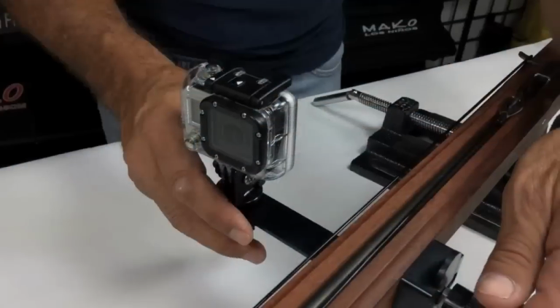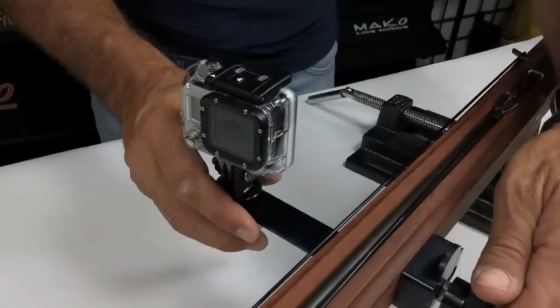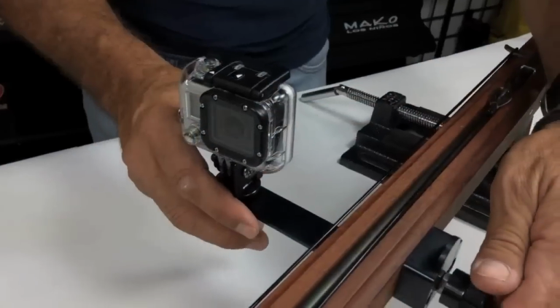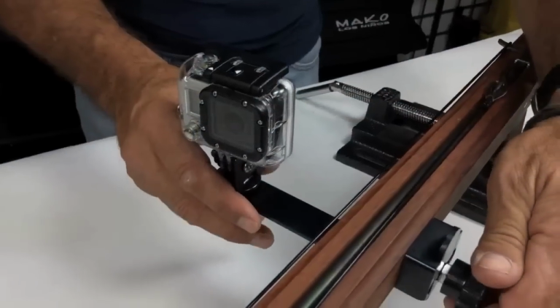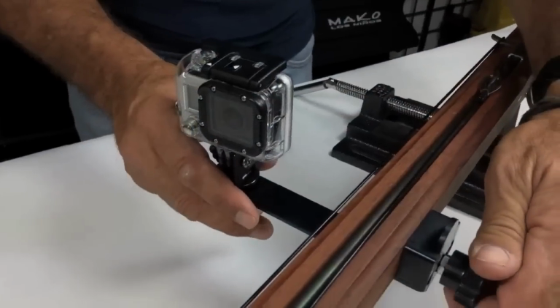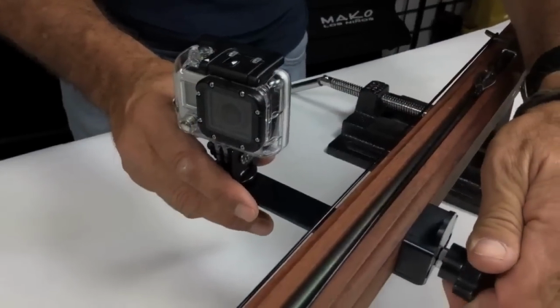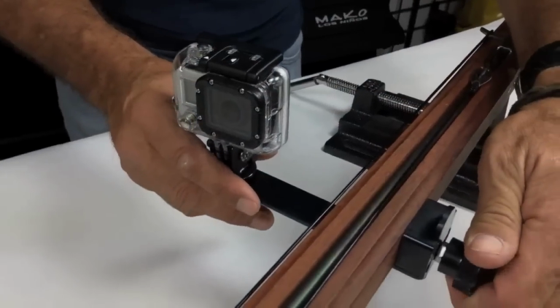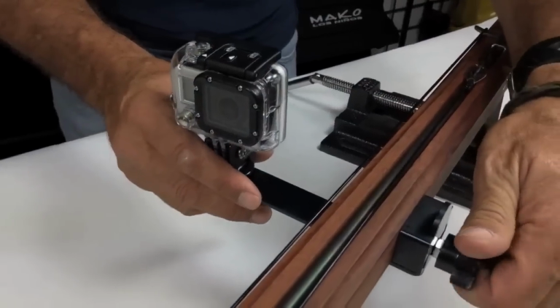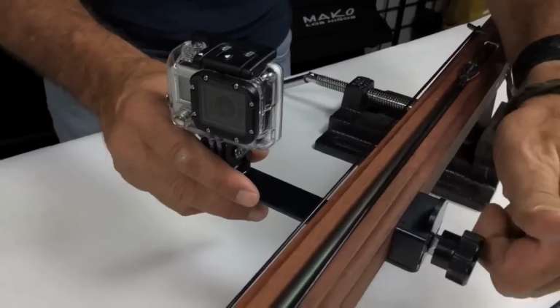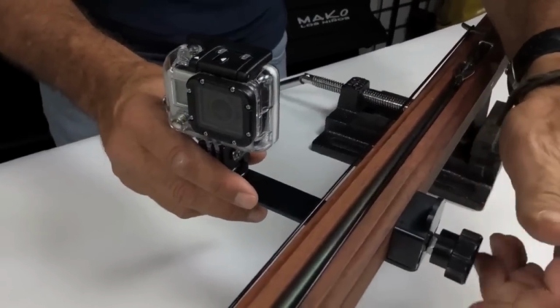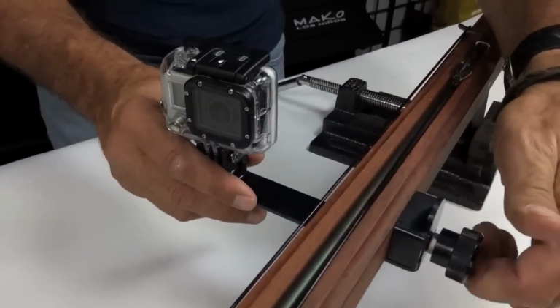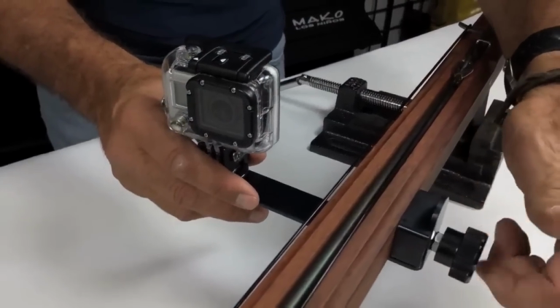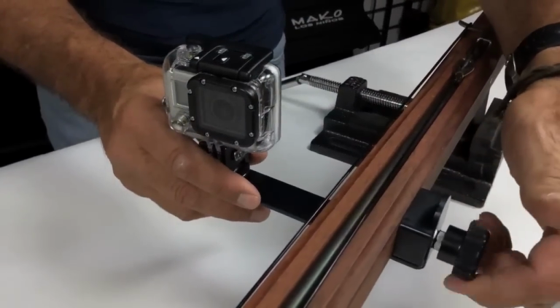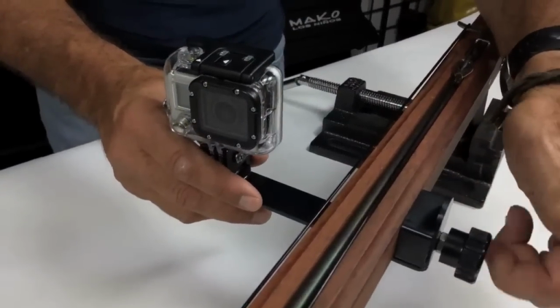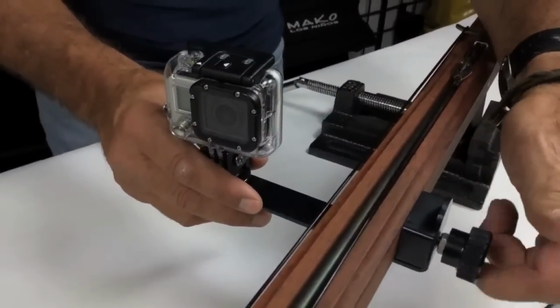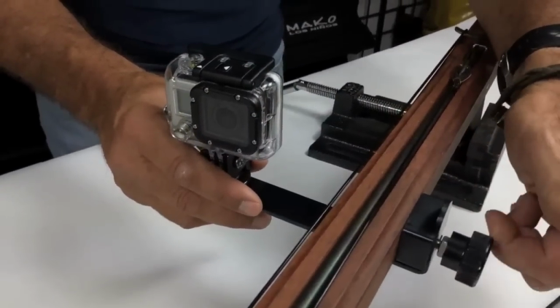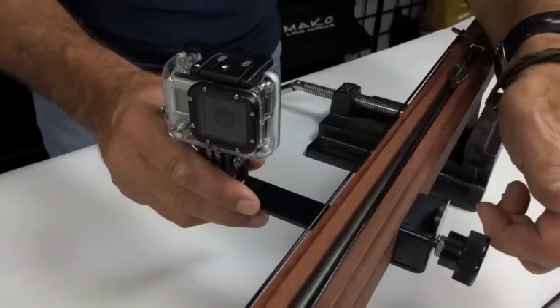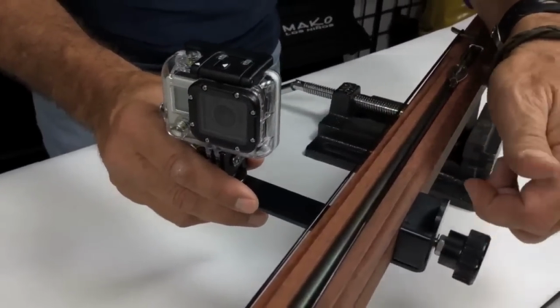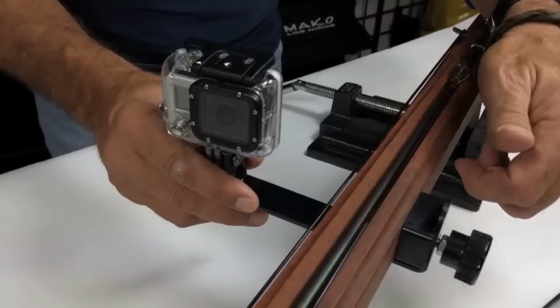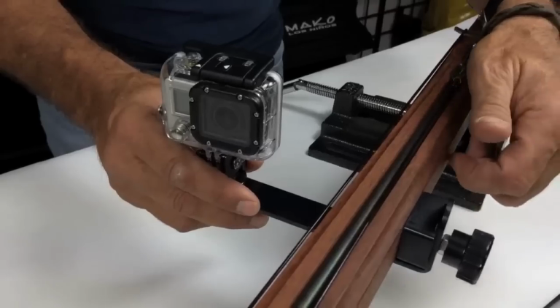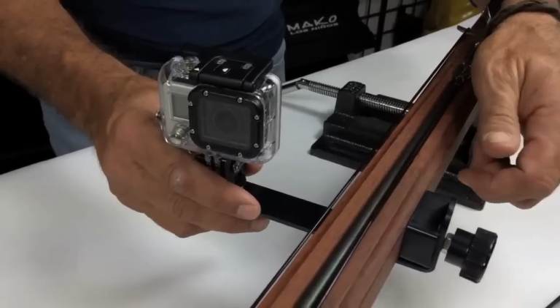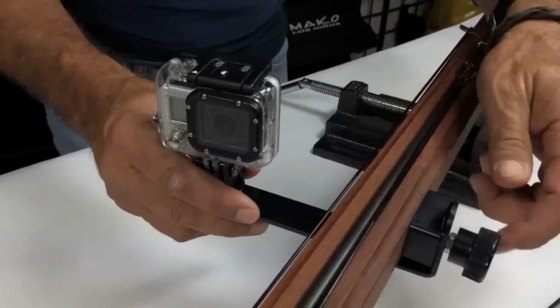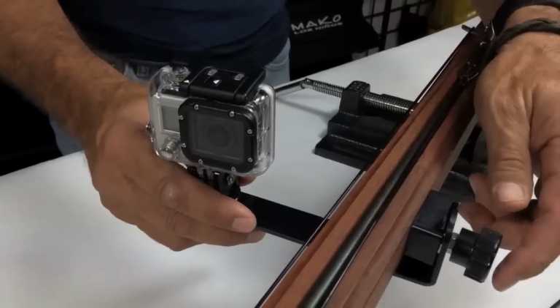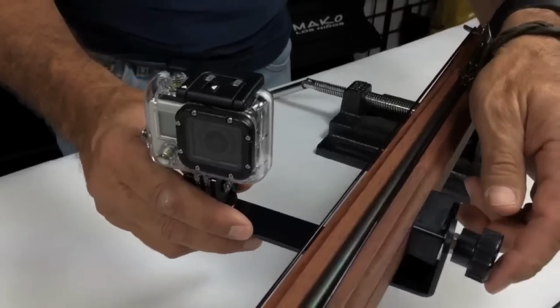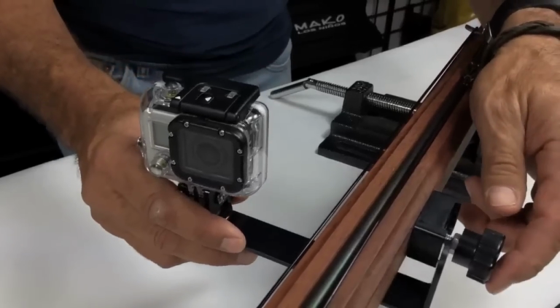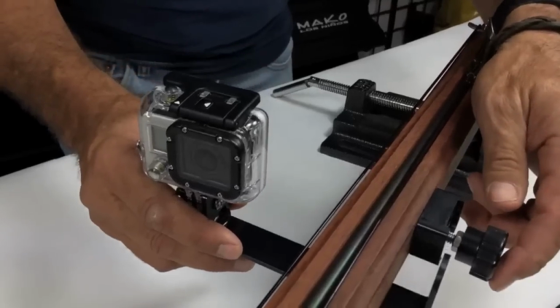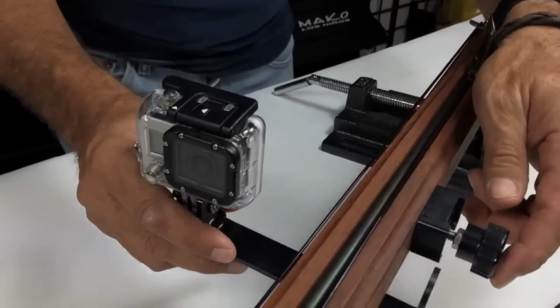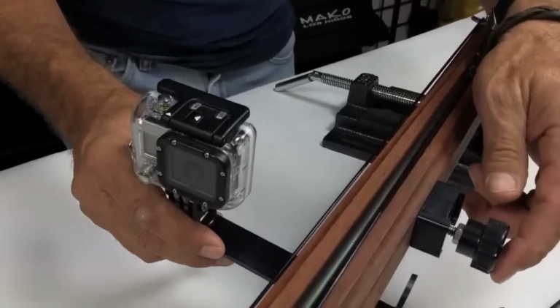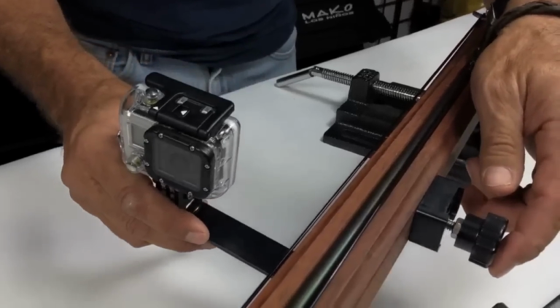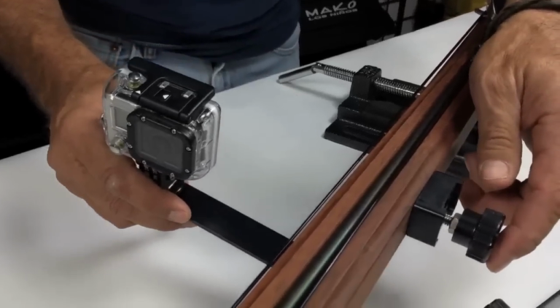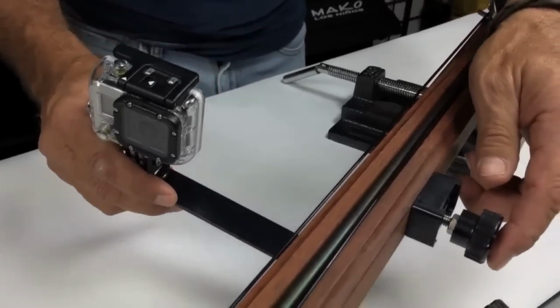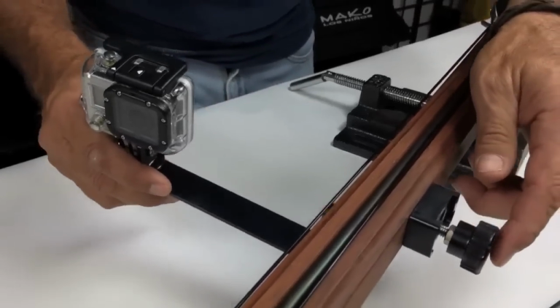Hey, Dave here with Mako Spear Guns, and today Dano is installing the camera mounting system on a wood gun.